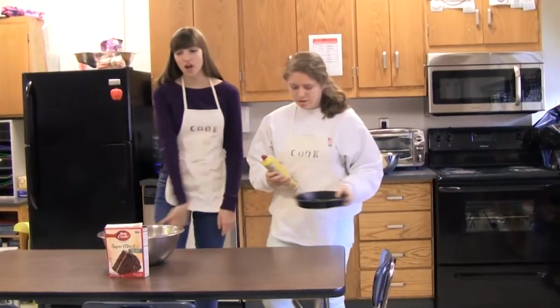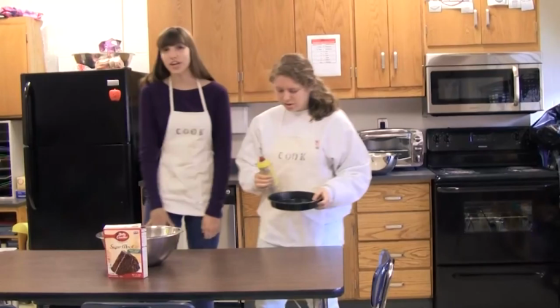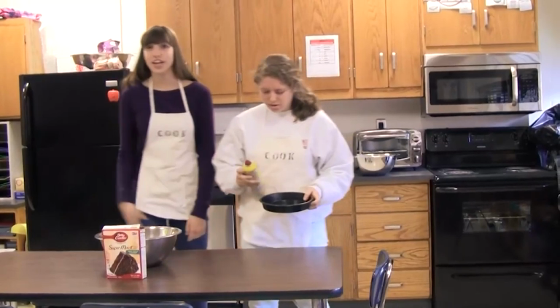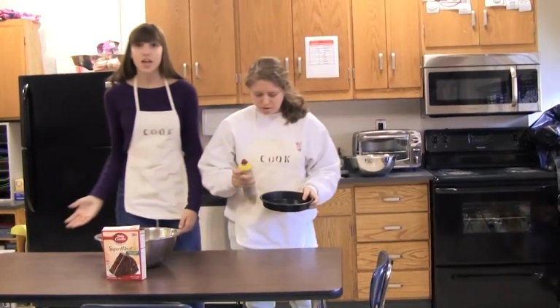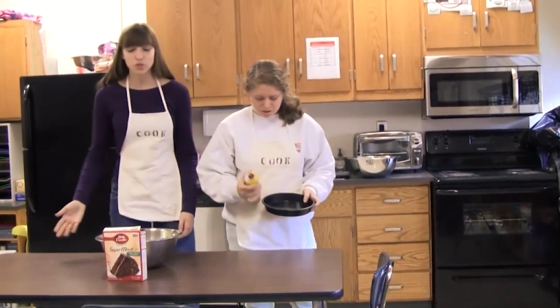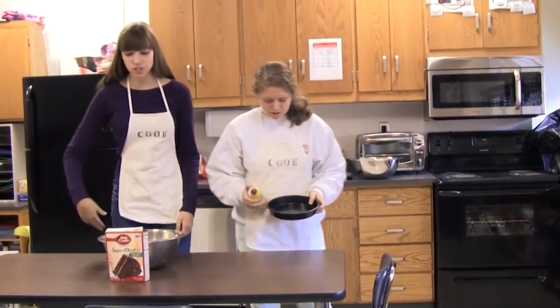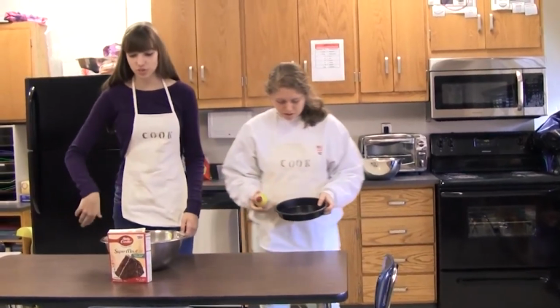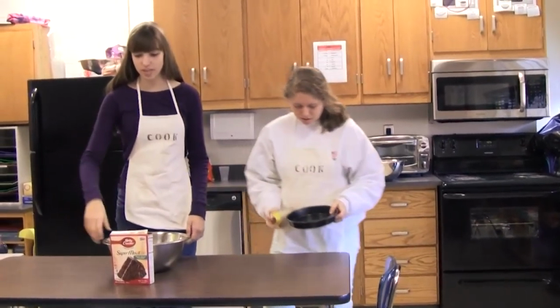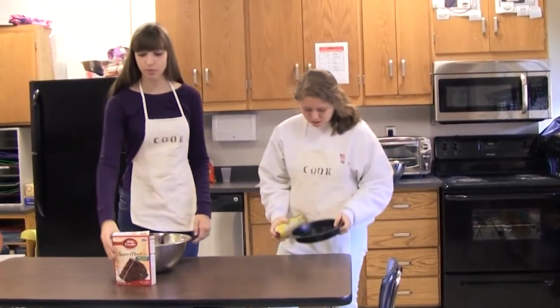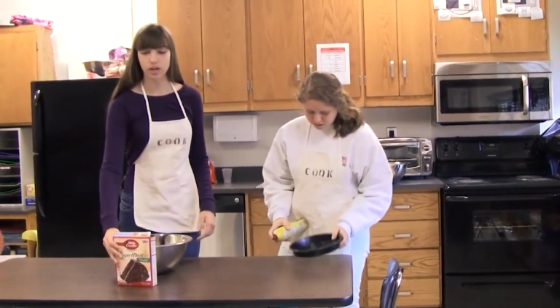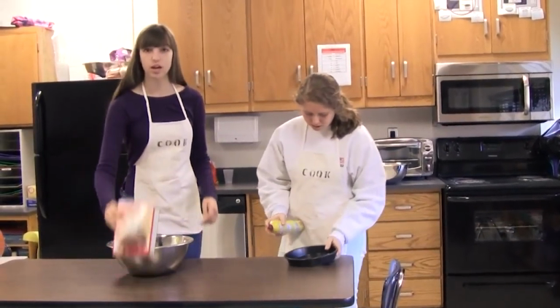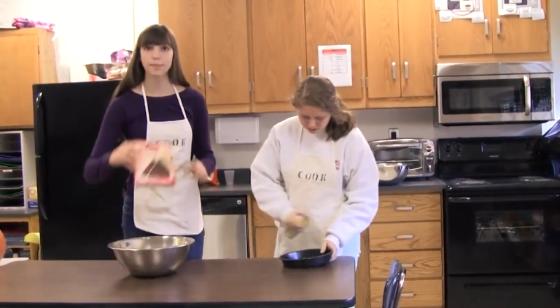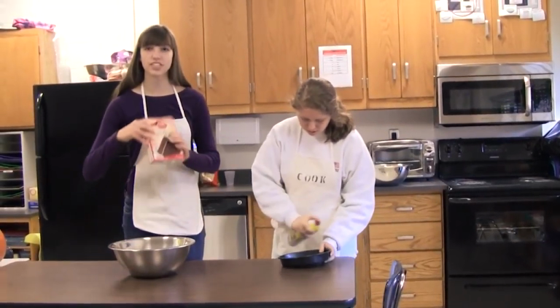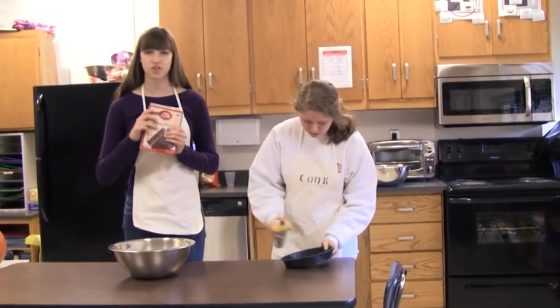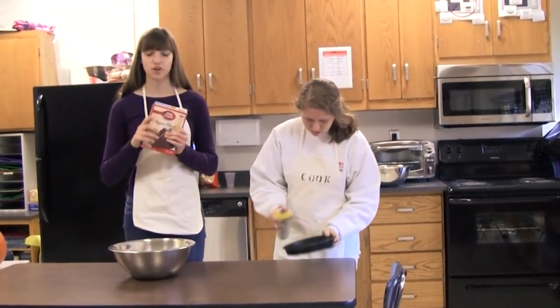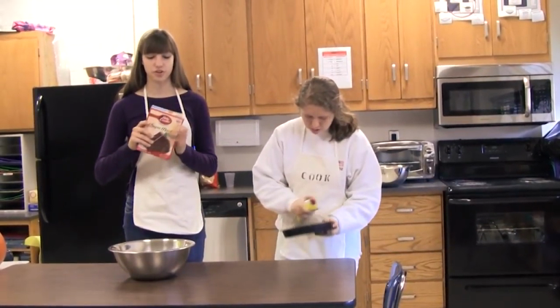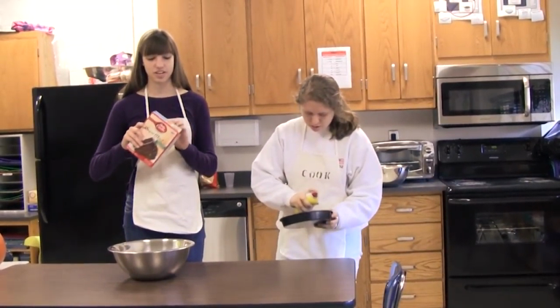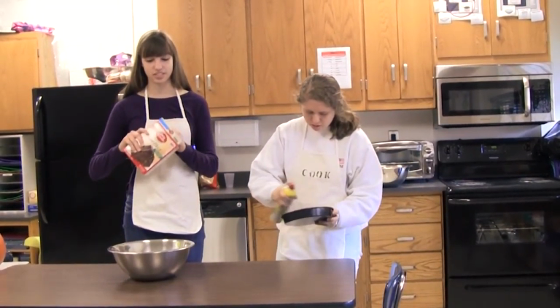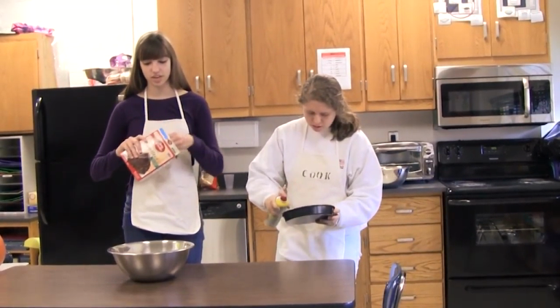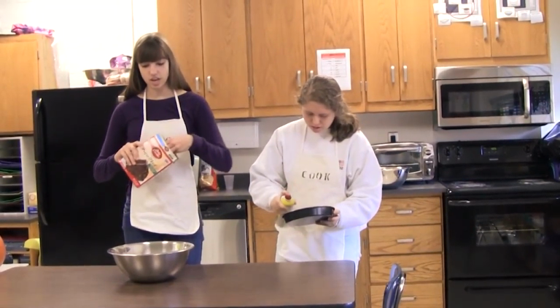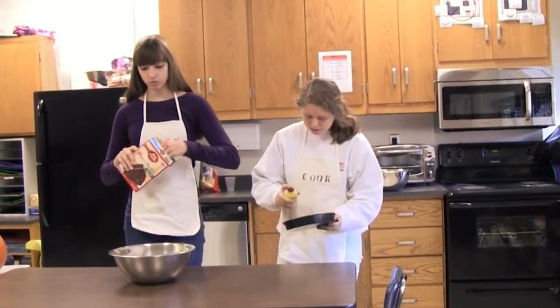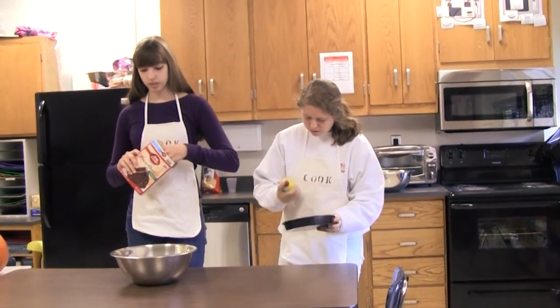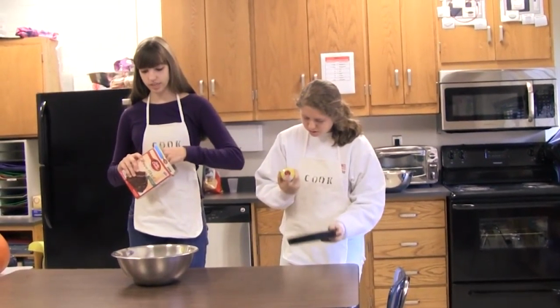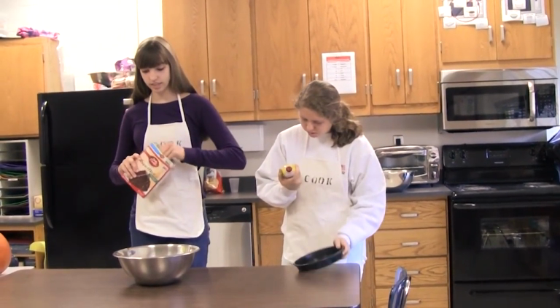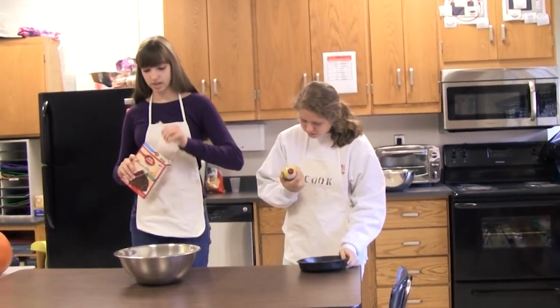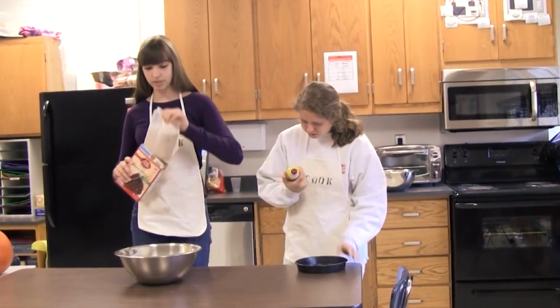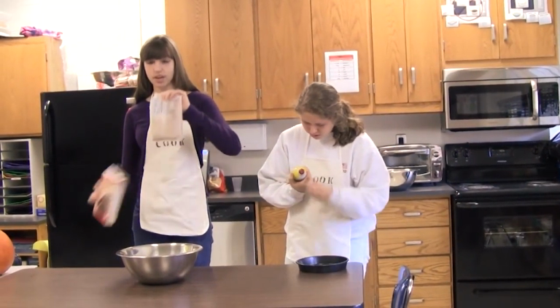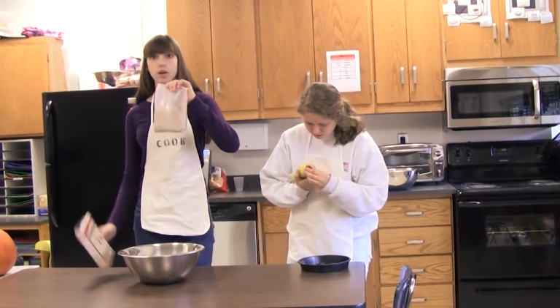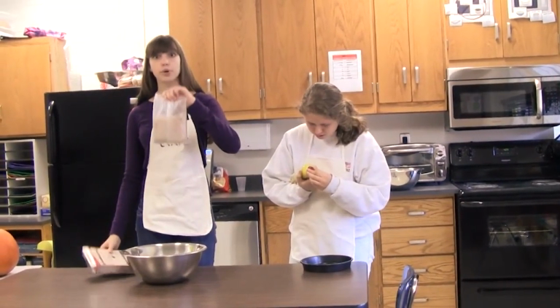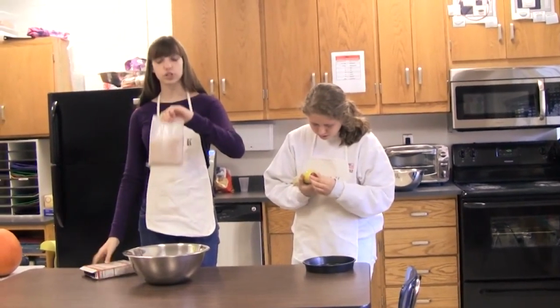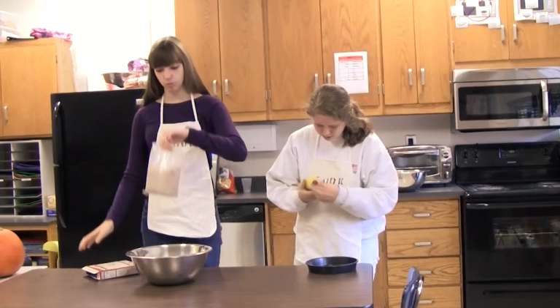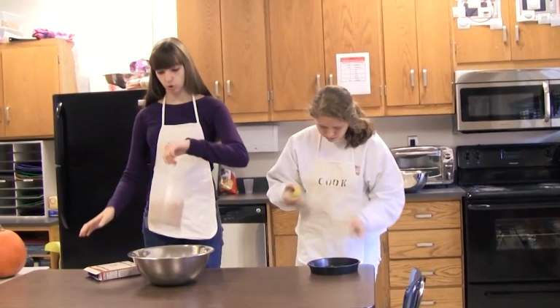Okay, and while she's doing that, we're going to mix together our ingredients. So we're going to take the mix out and put it into the bowl.